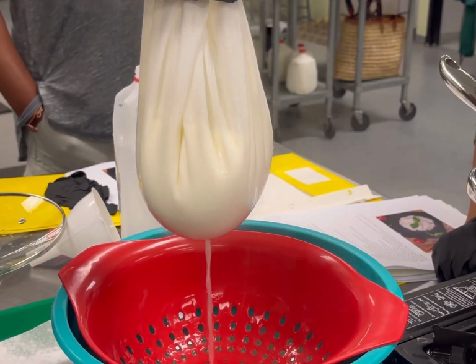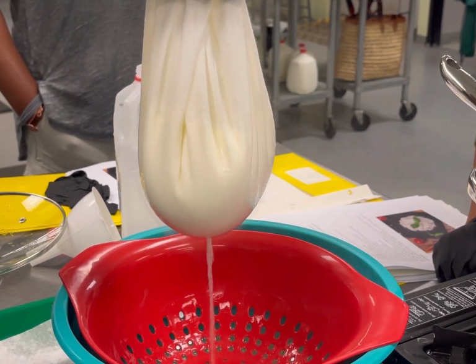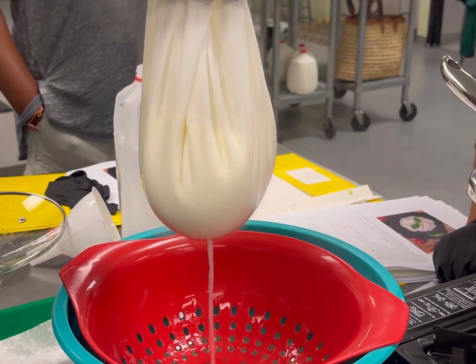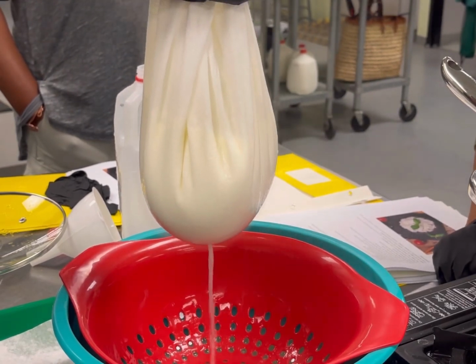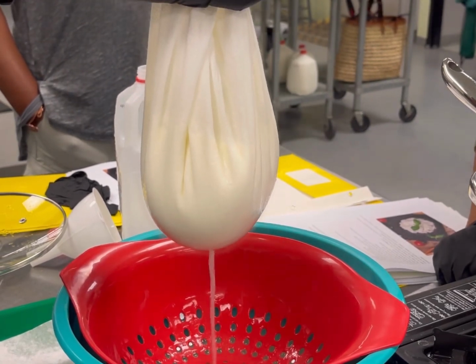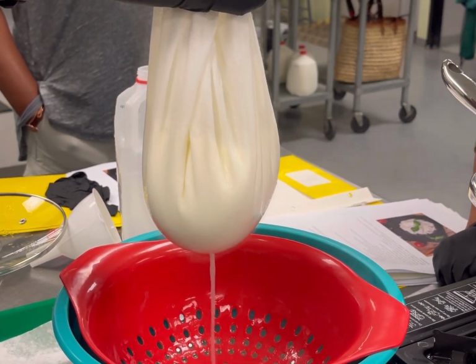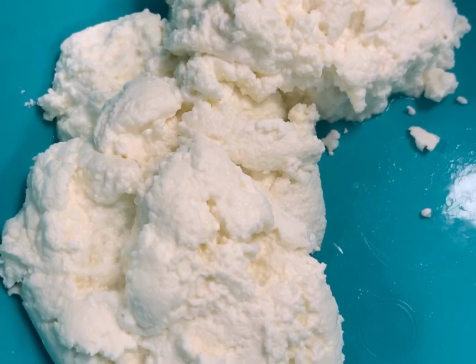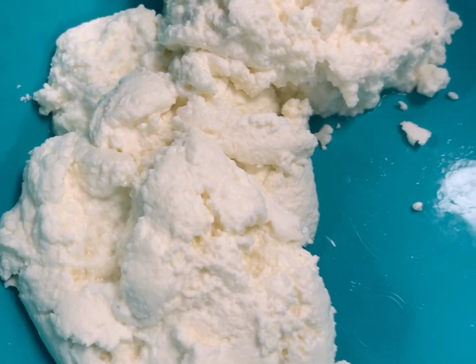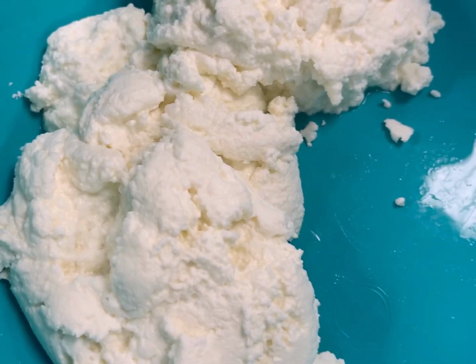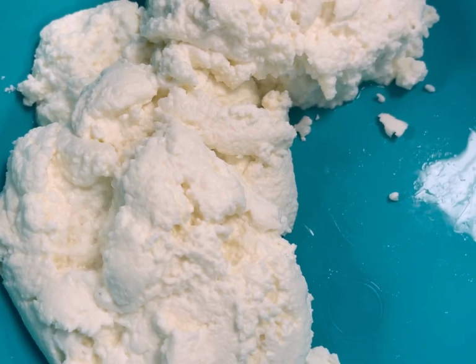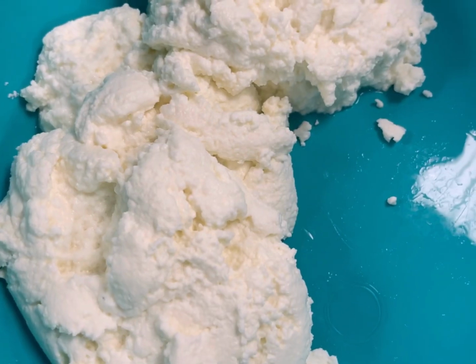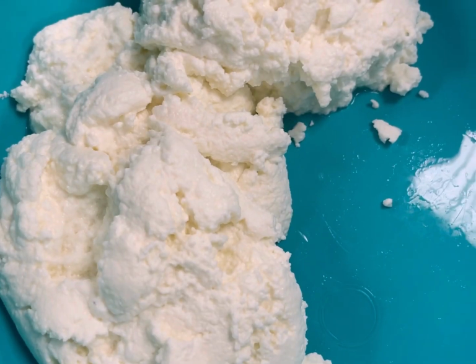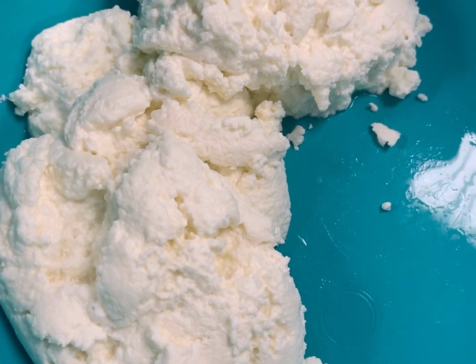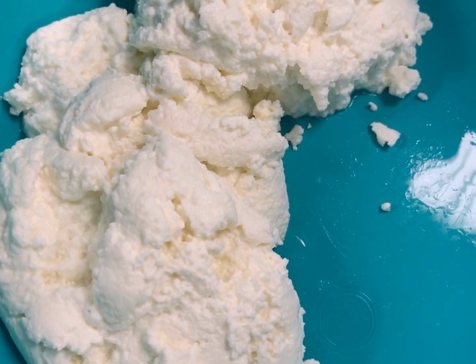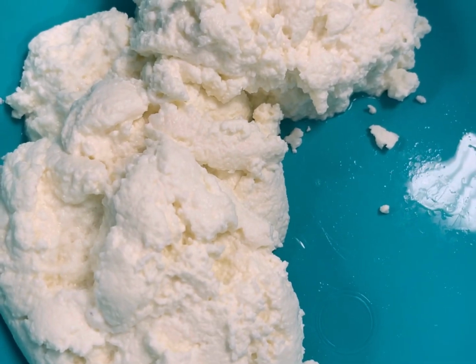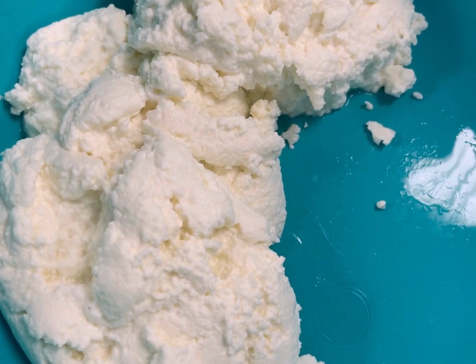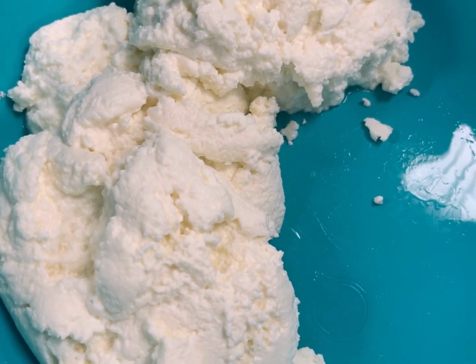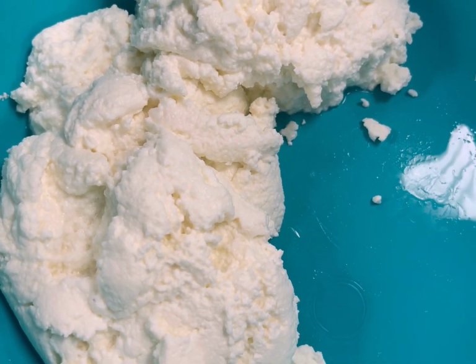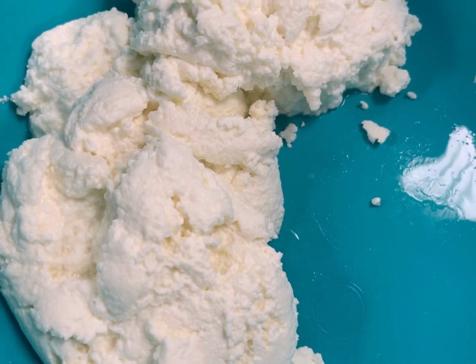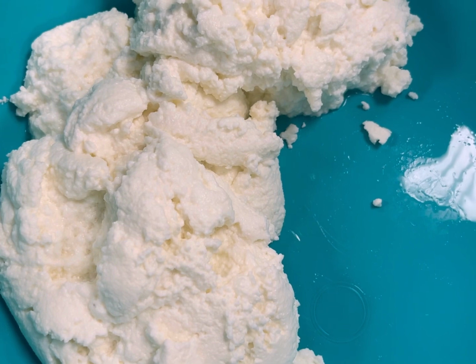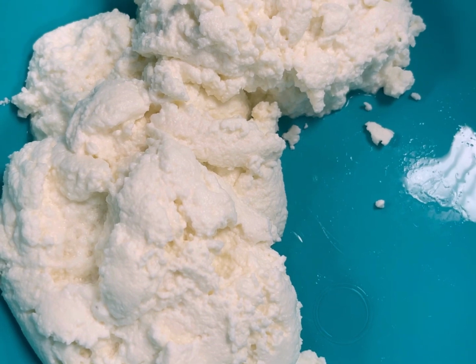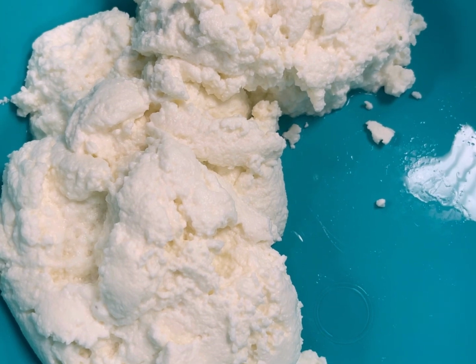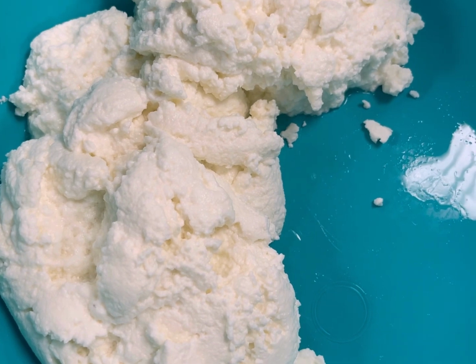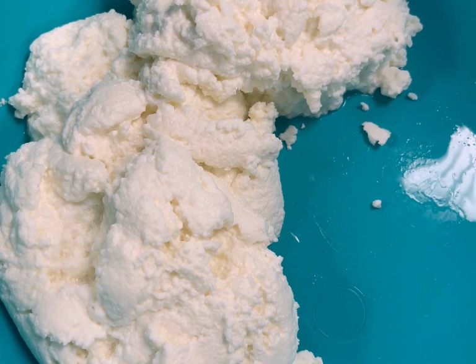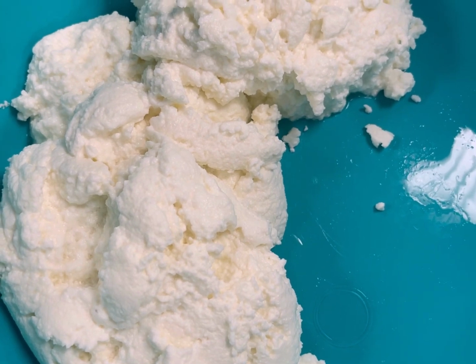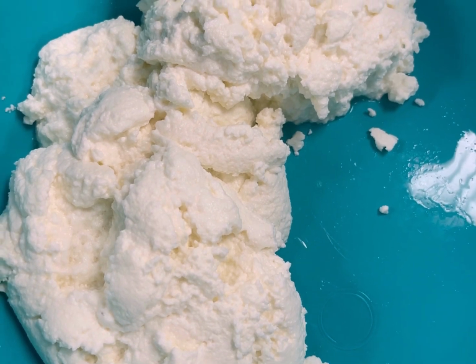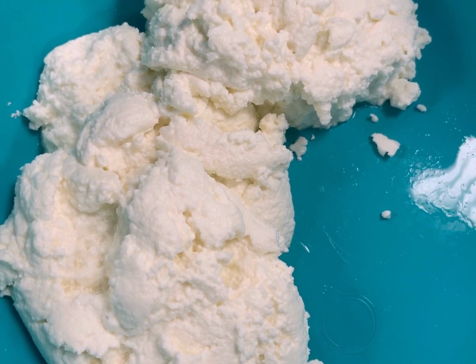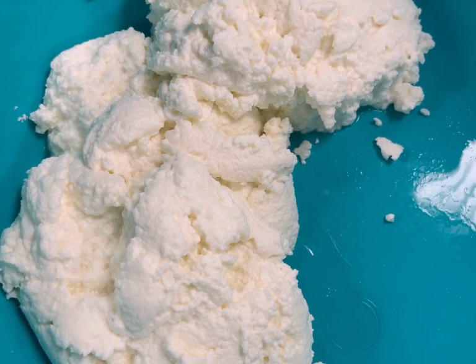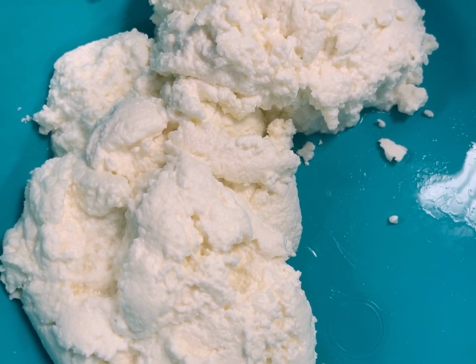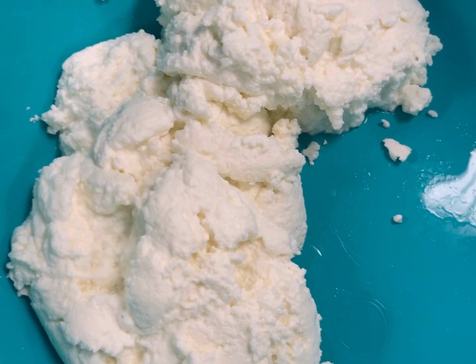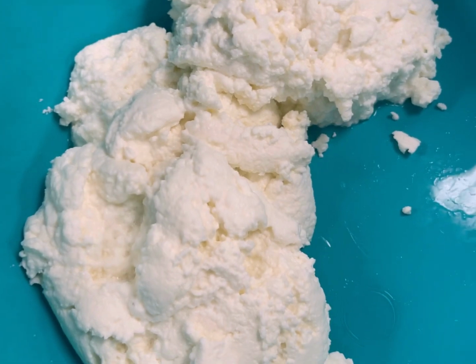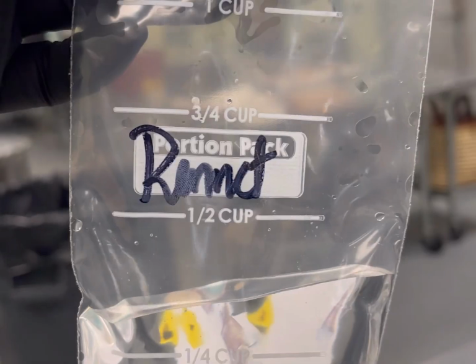The less liquid you have, the harder it is, and the more liquid, the more spreadable it is. It was delicious!